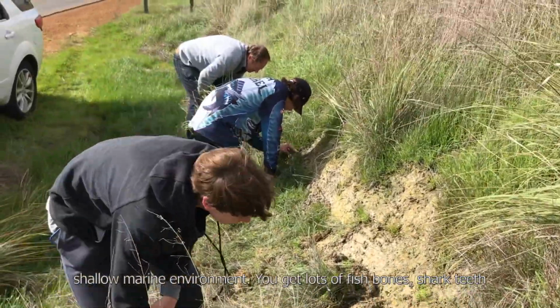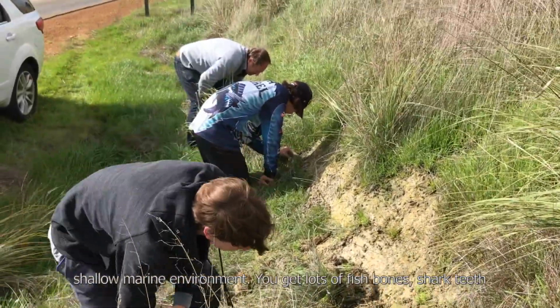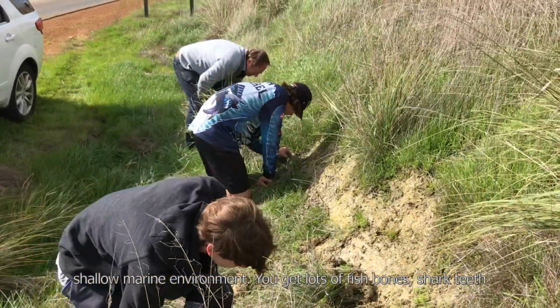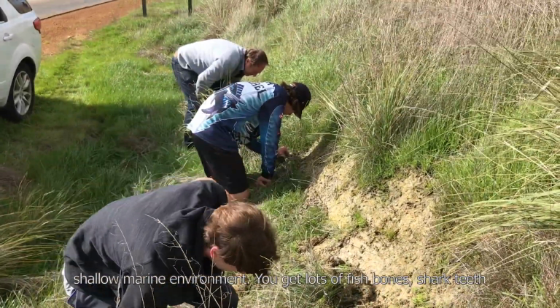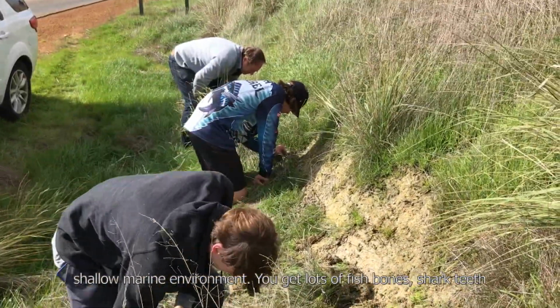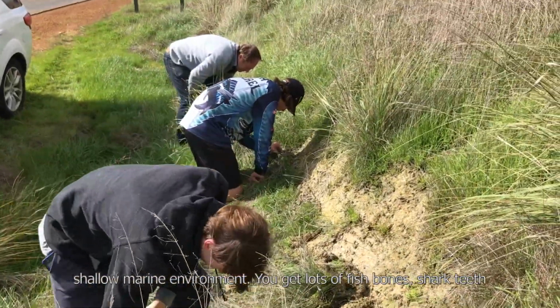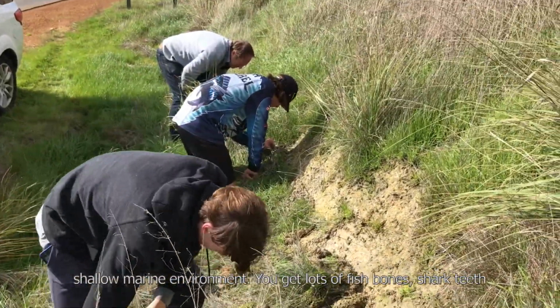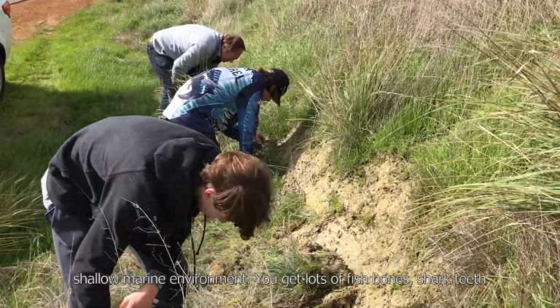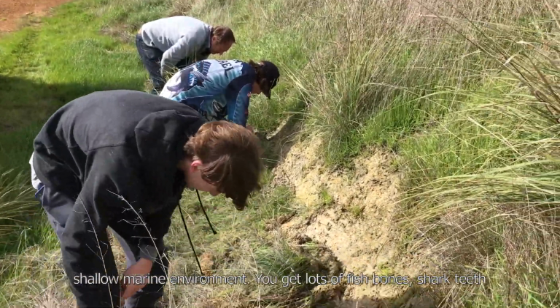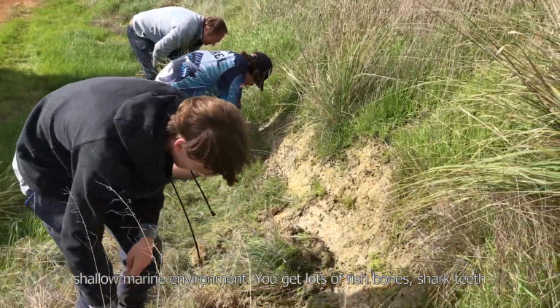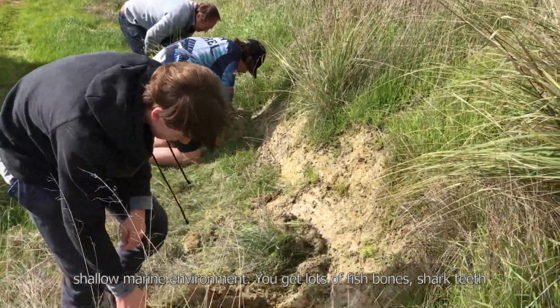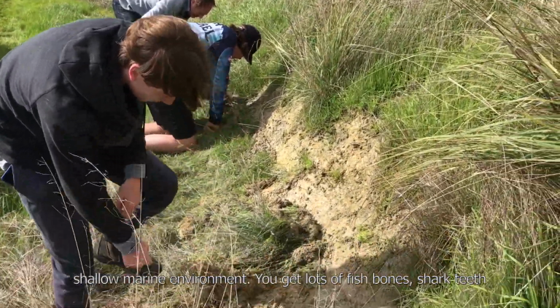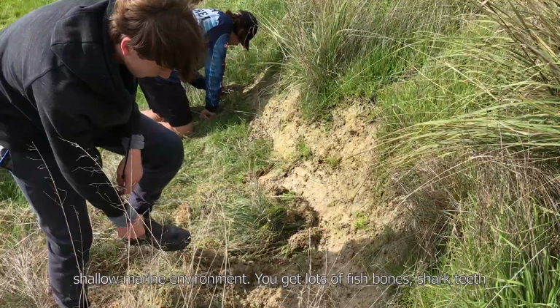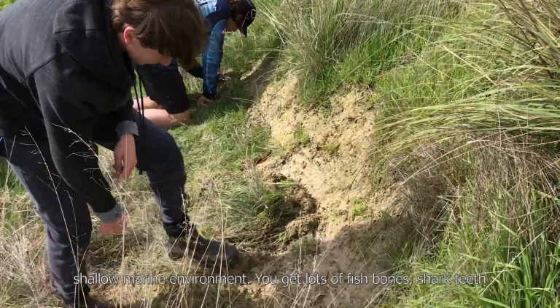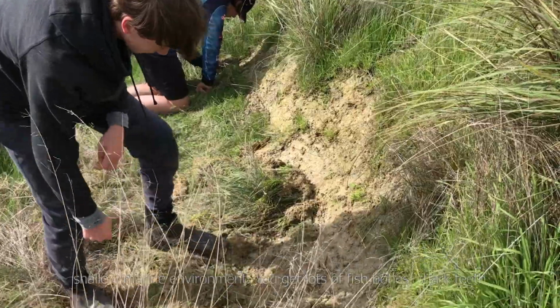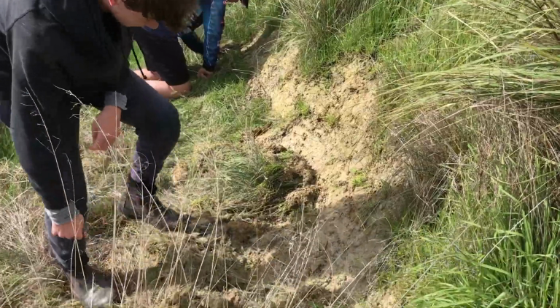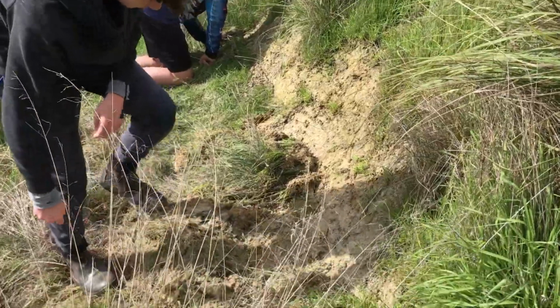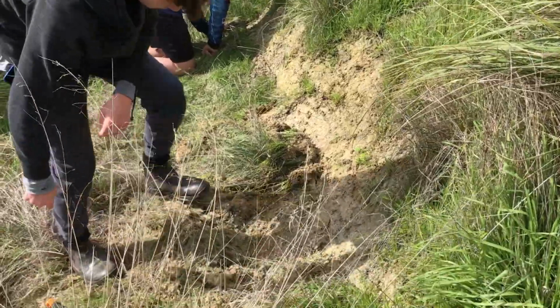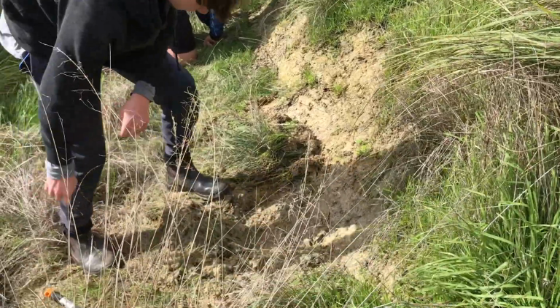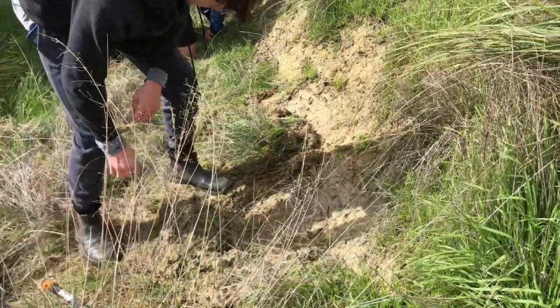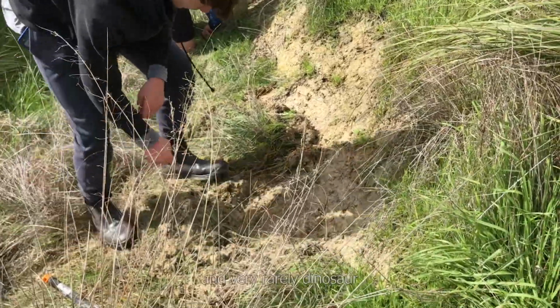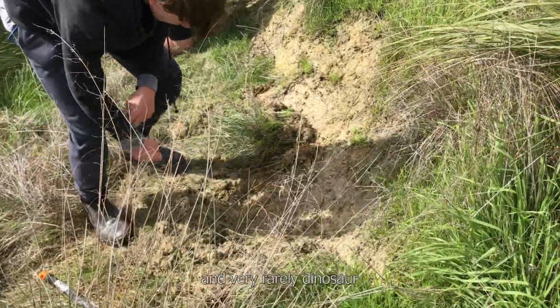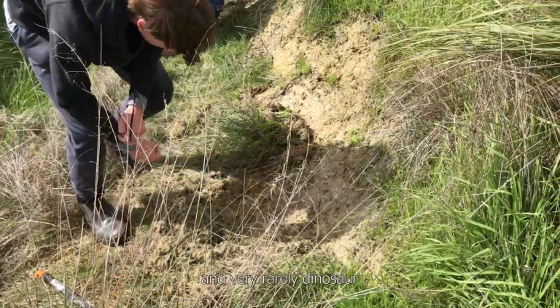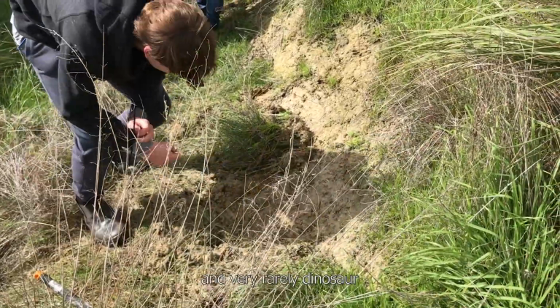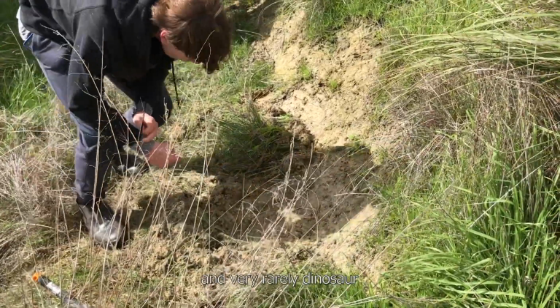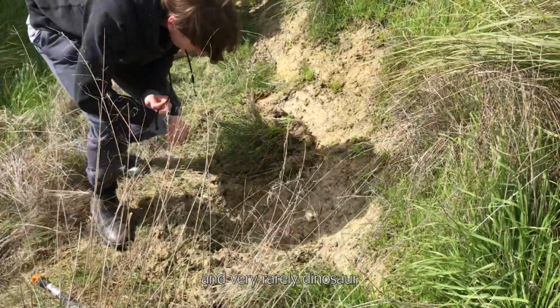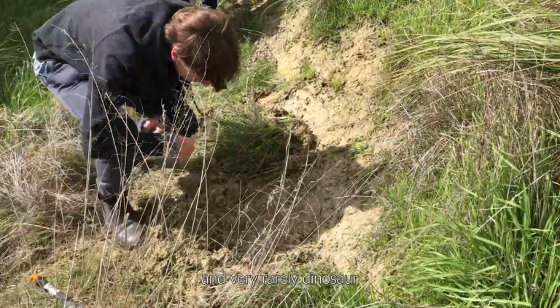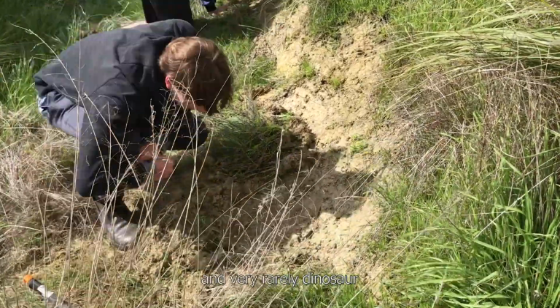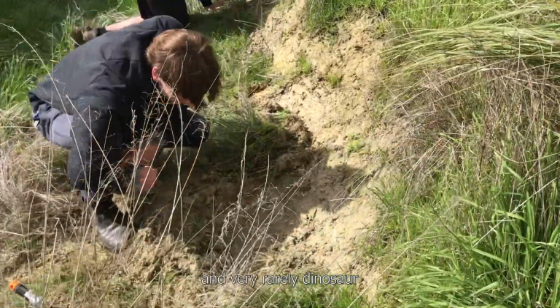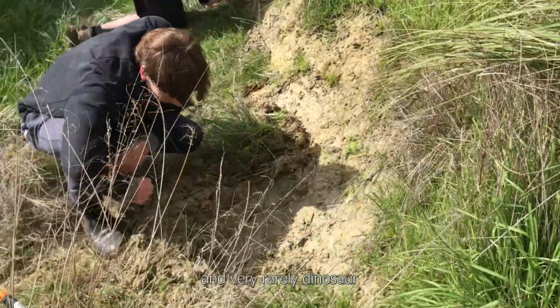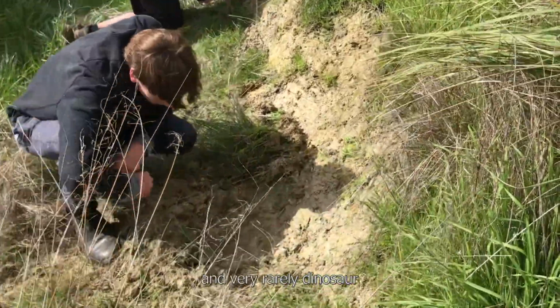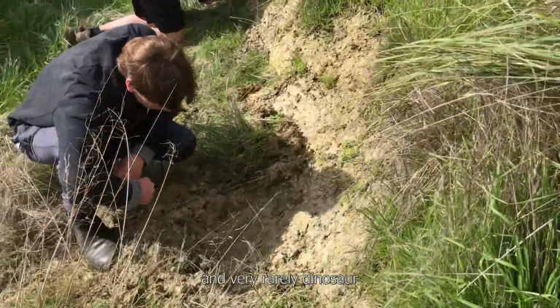Lots of fish bones, shark teeth, and very rarely dinosaur. So, let's go.